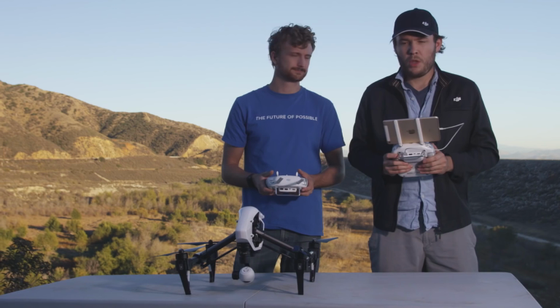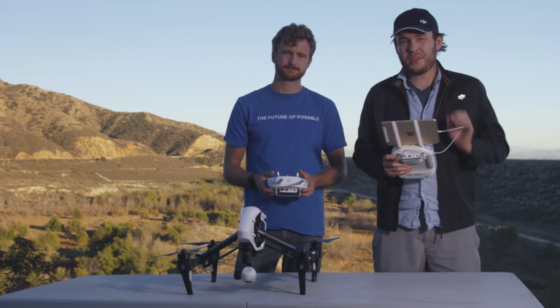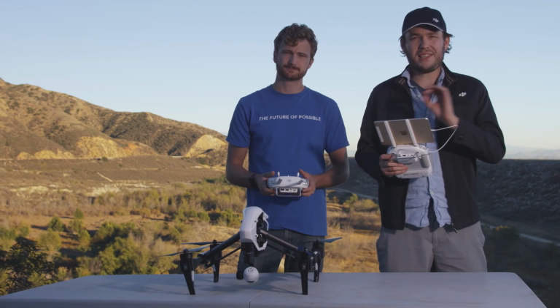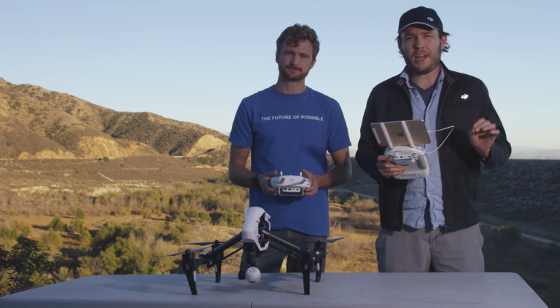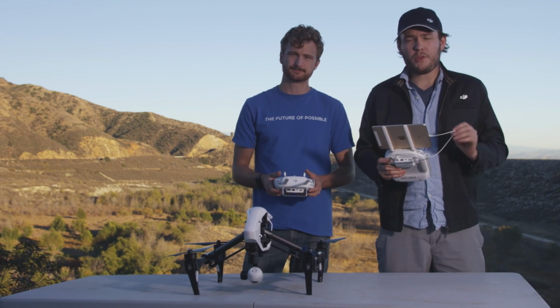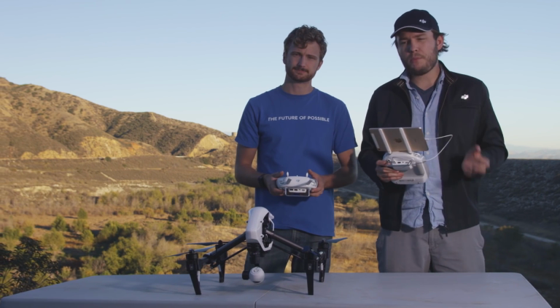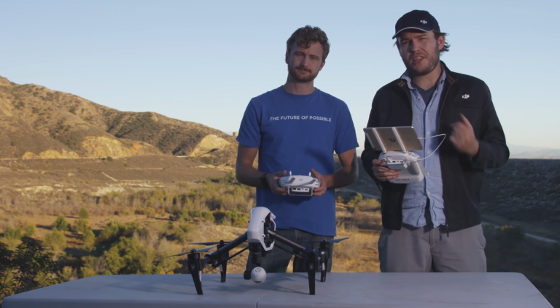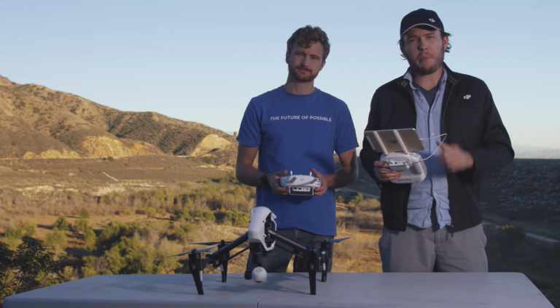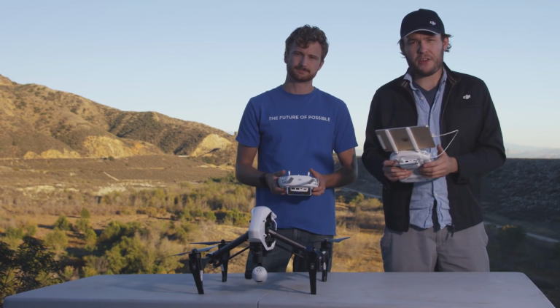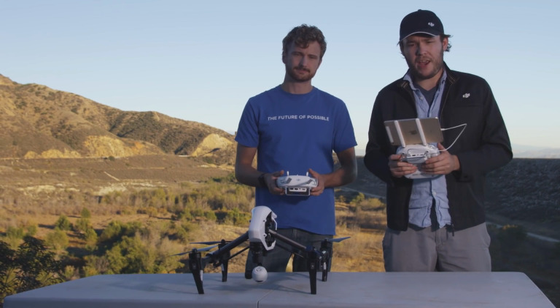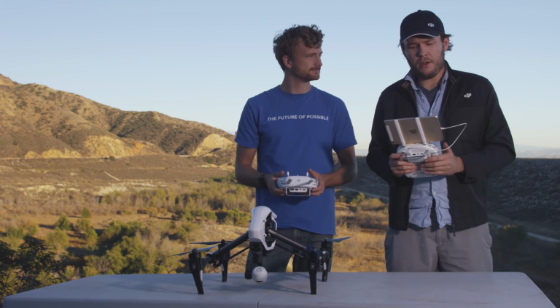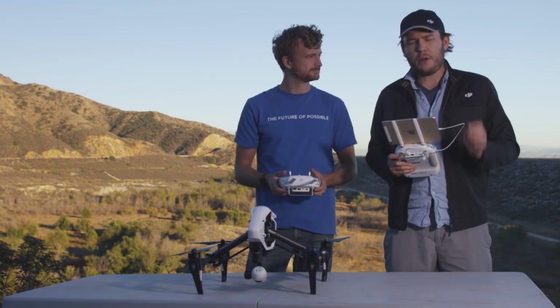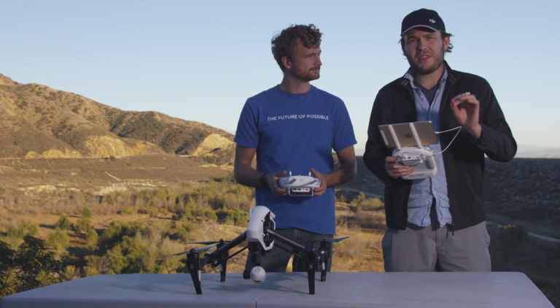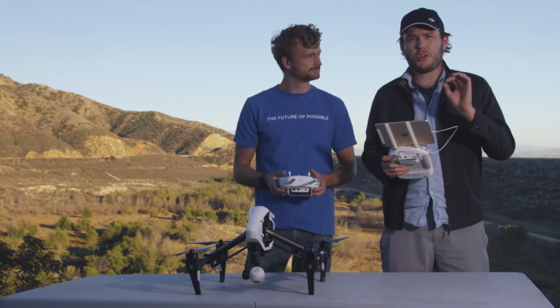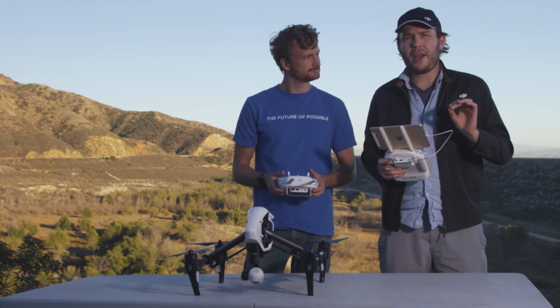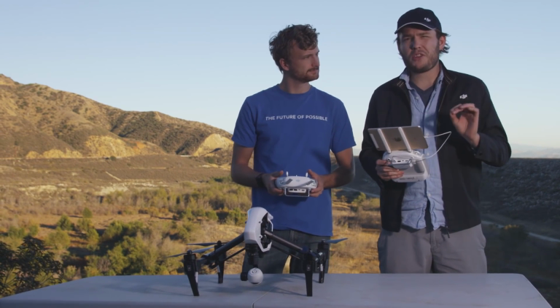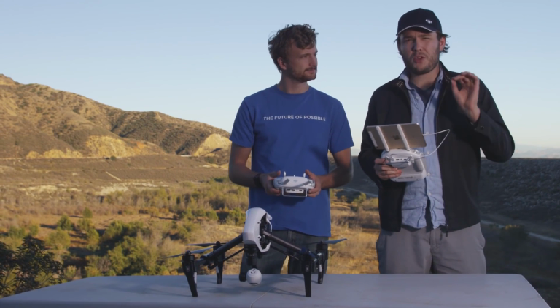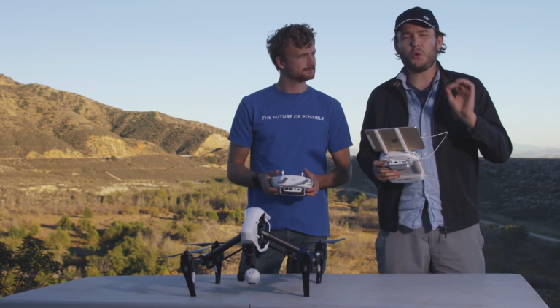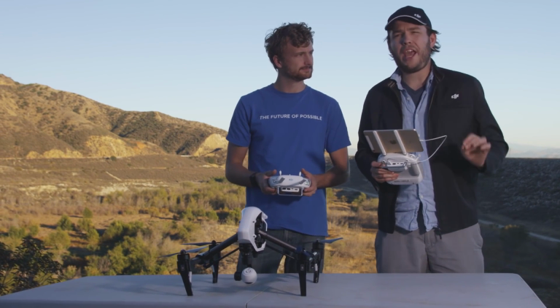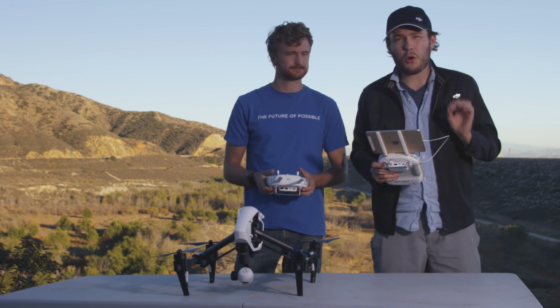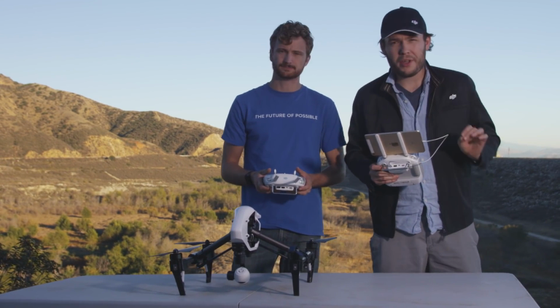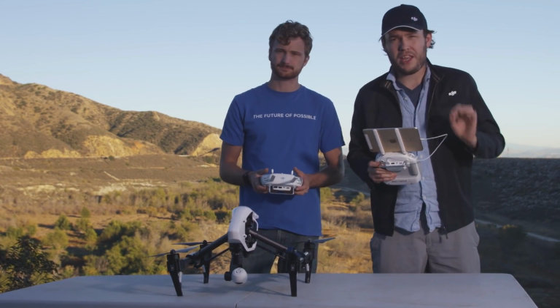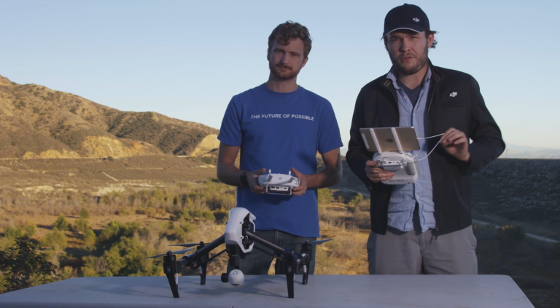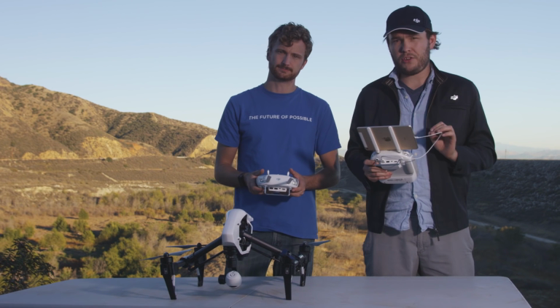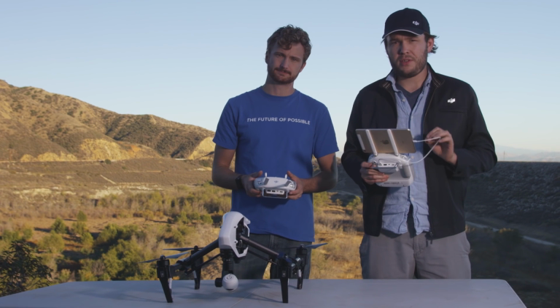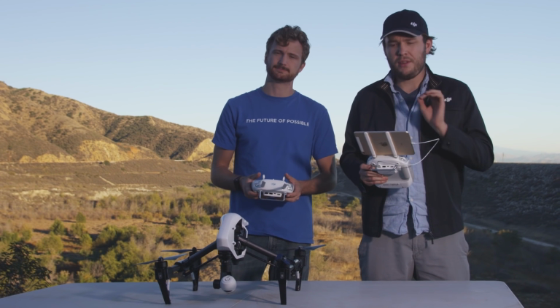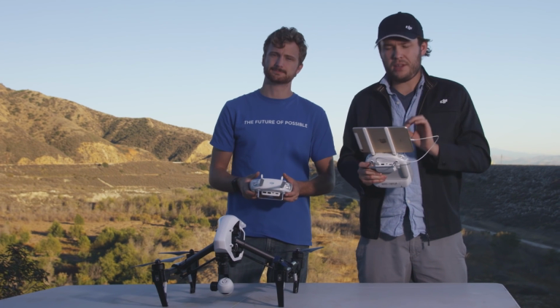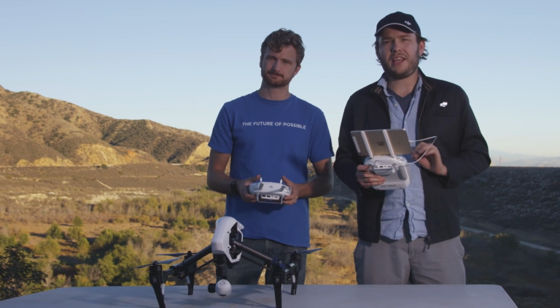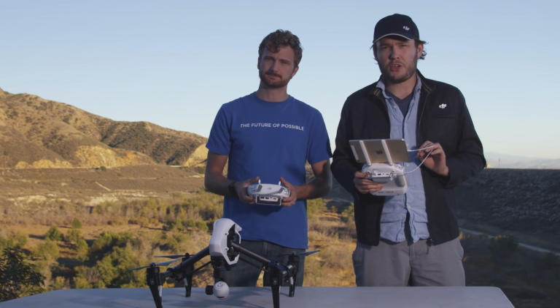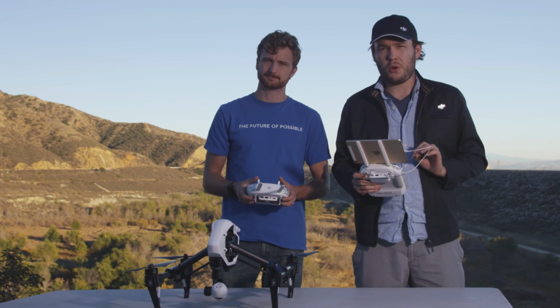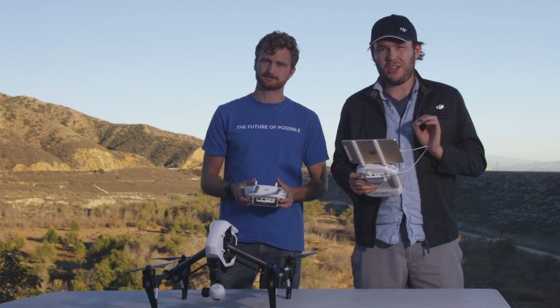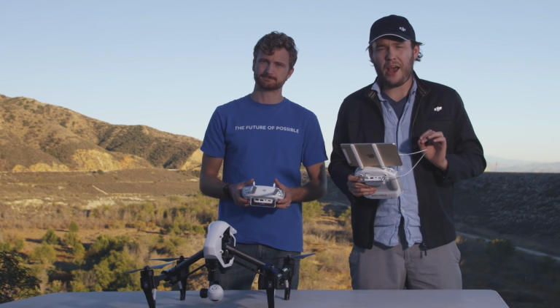This is going to link the slave controller to the master controller, then to the Inspire. Once that's set up, you can bring the Inspire into the air and we can start trying out some of the cool camera orientation features that a second controller allows.